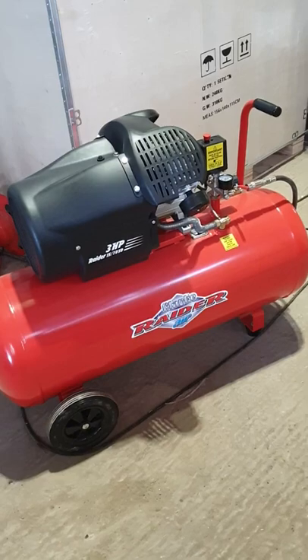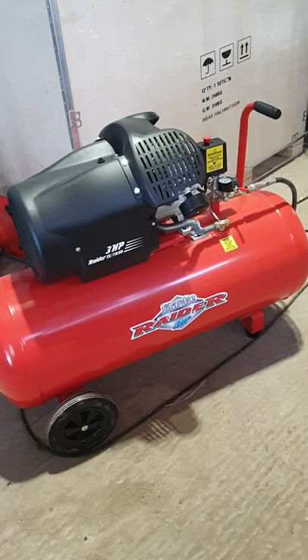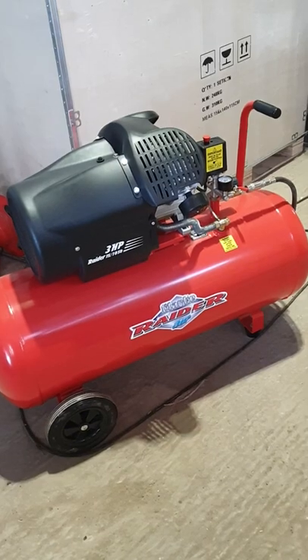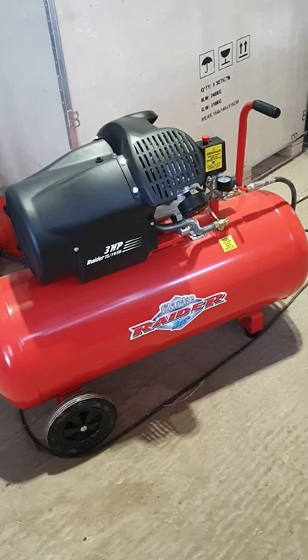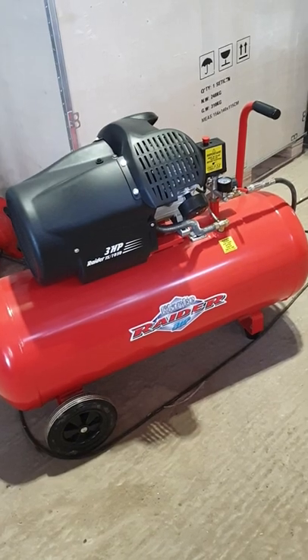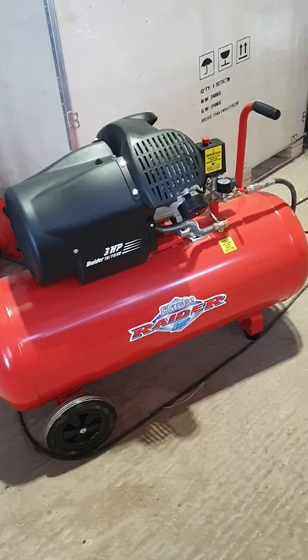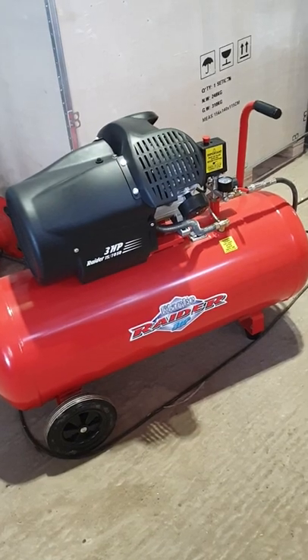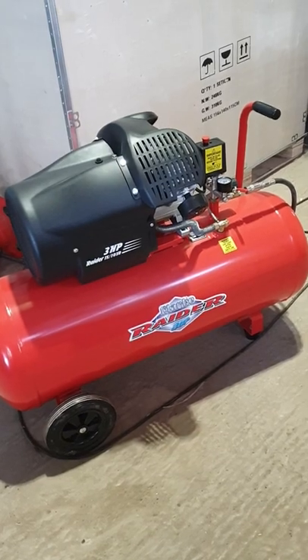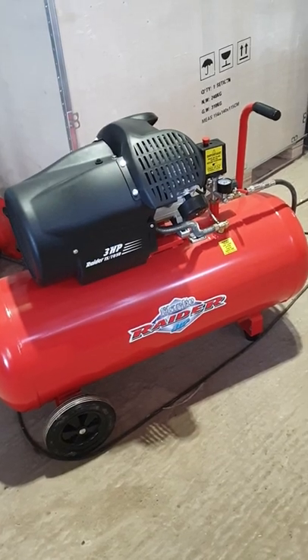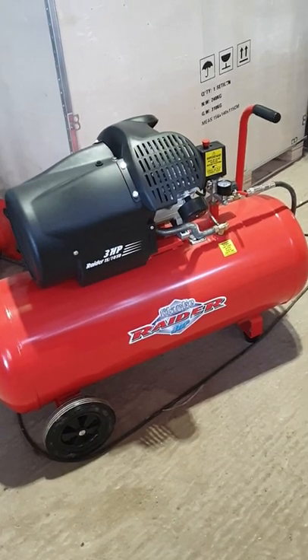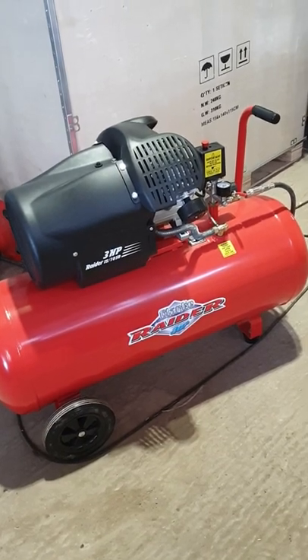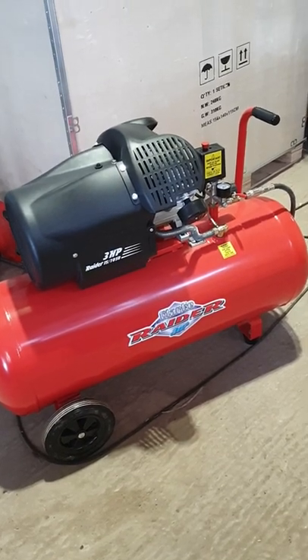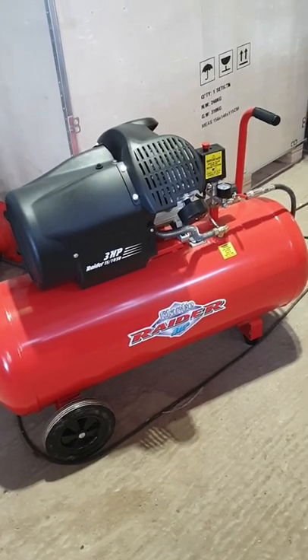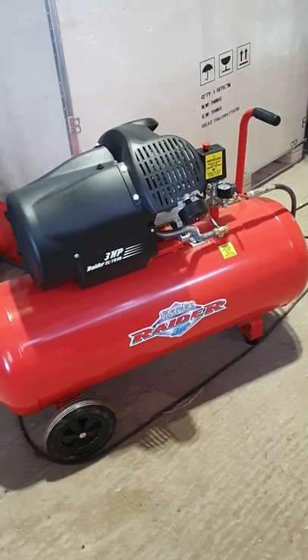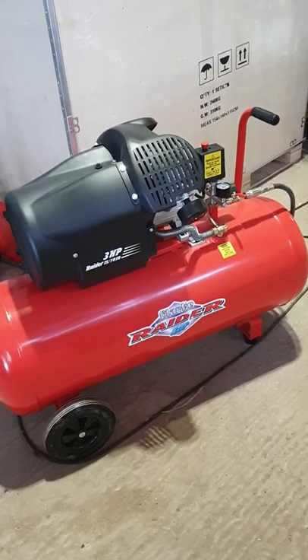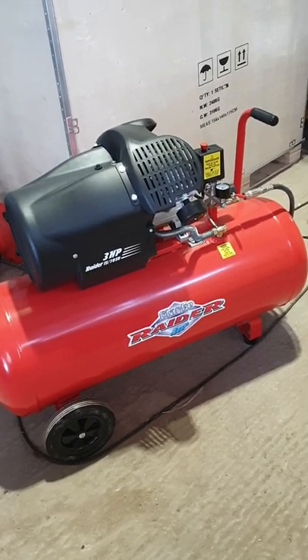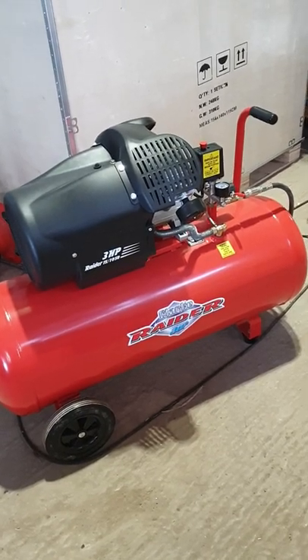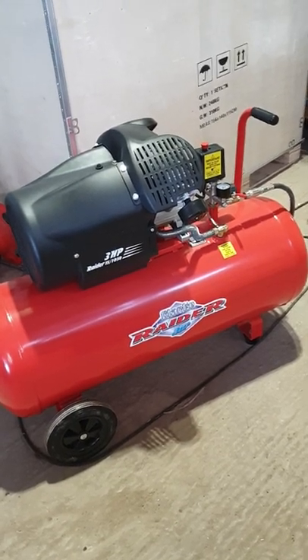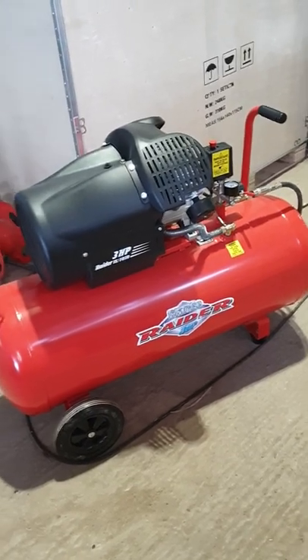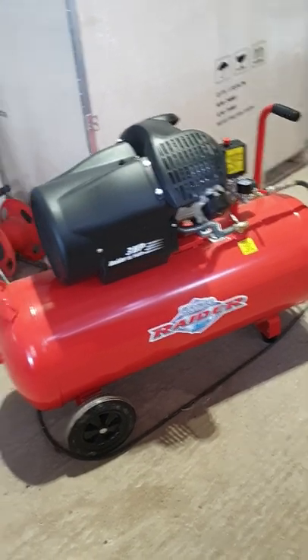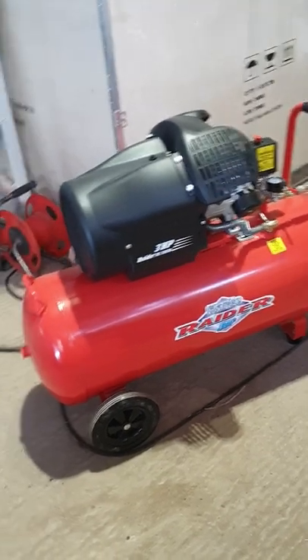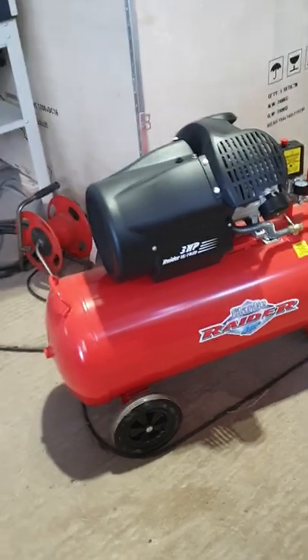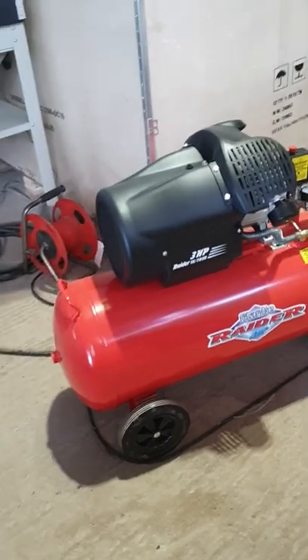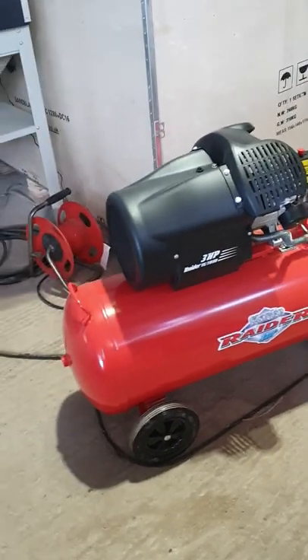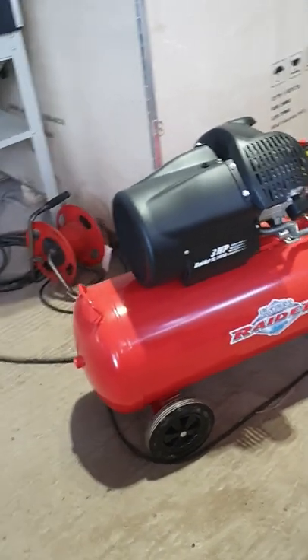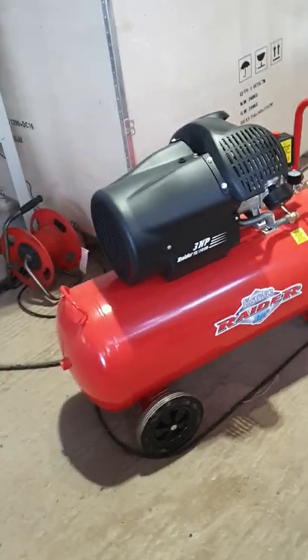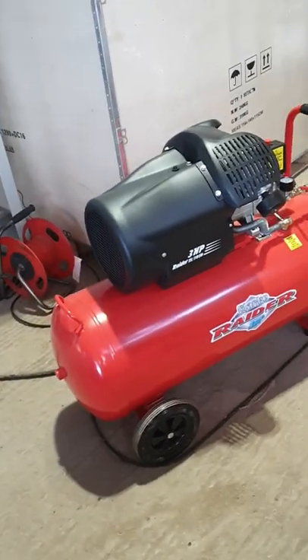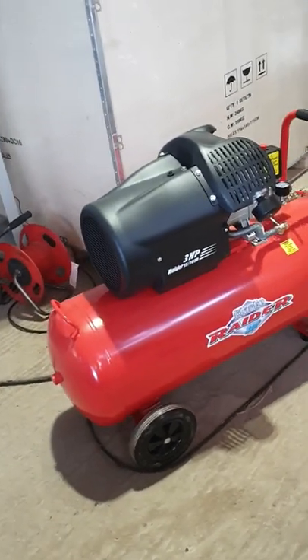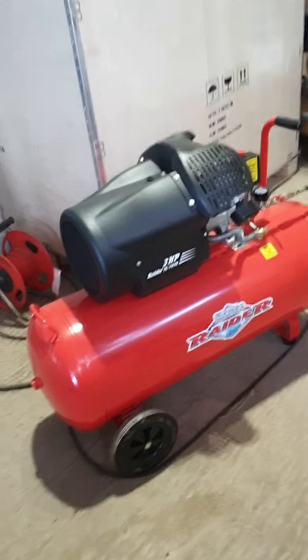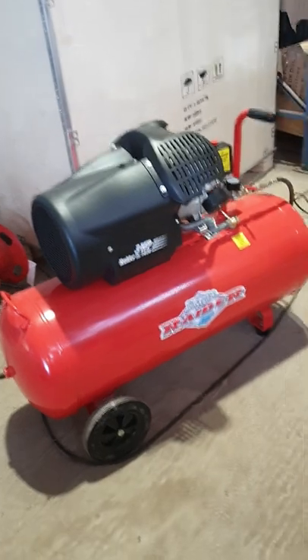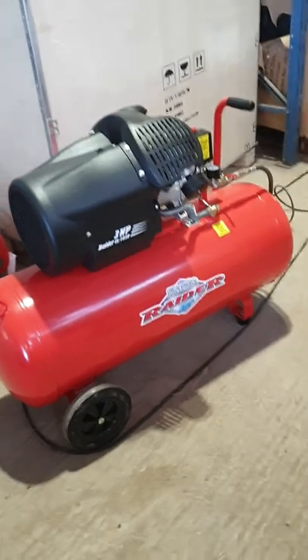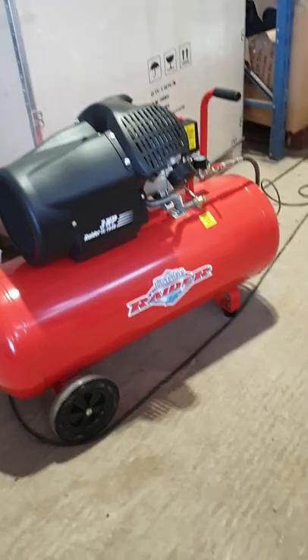Hi there. I thought I'd do this video just to explain compressors.